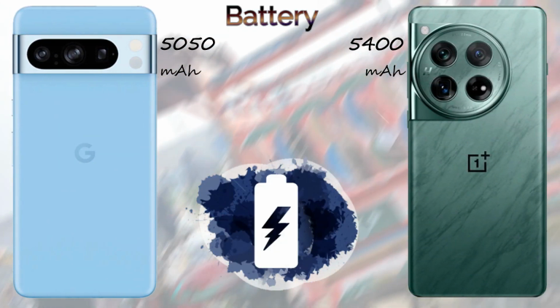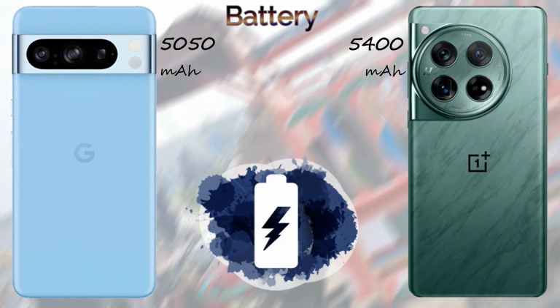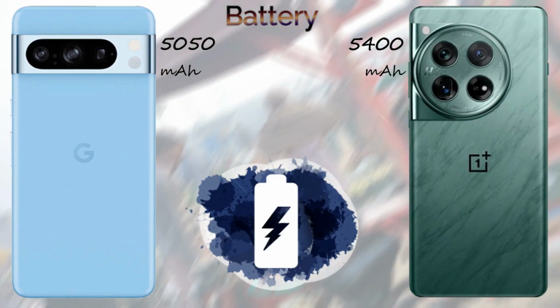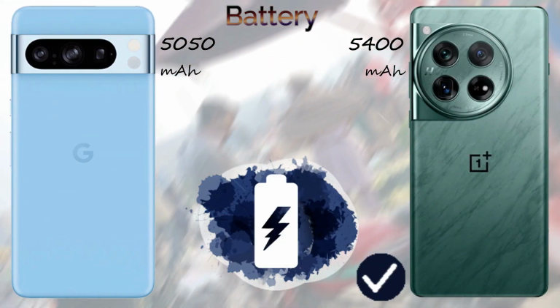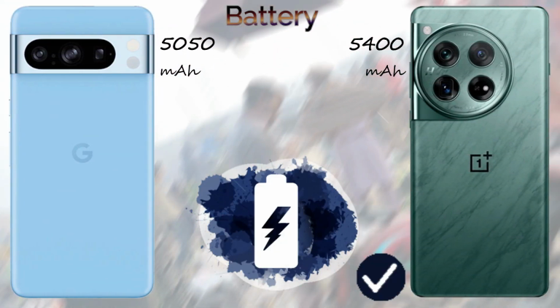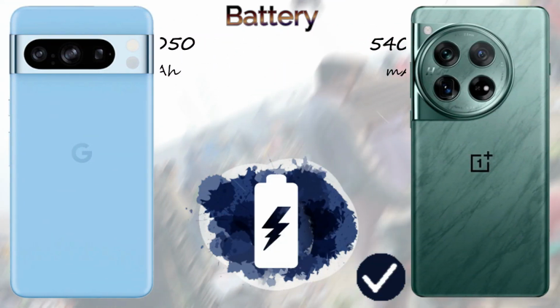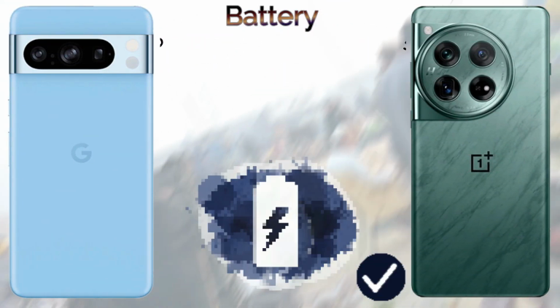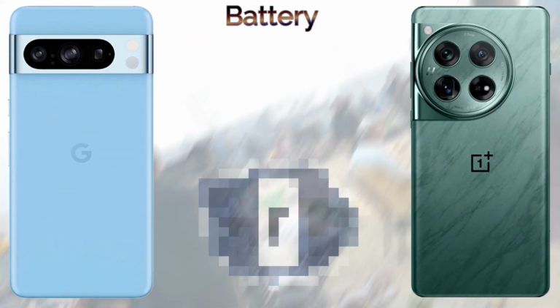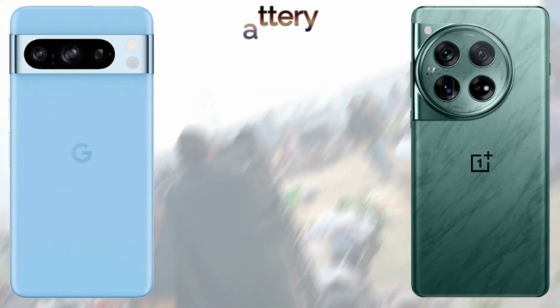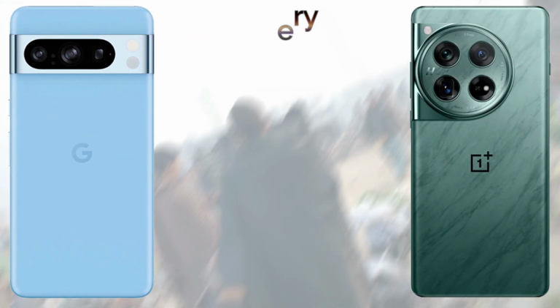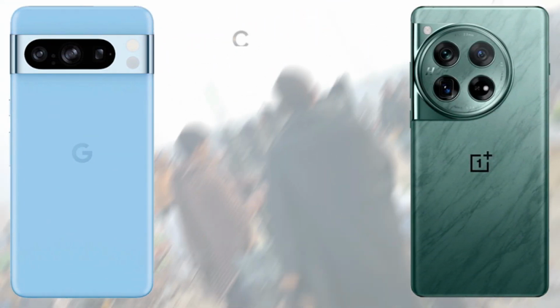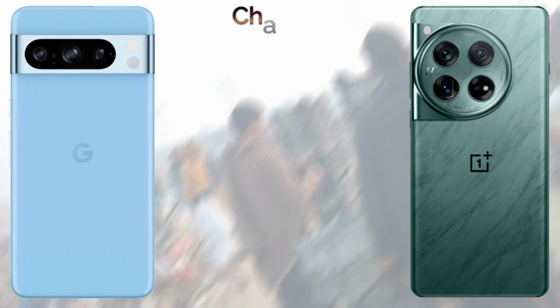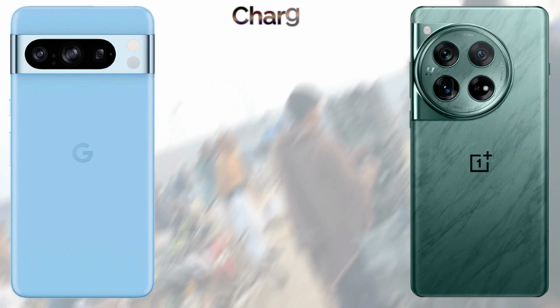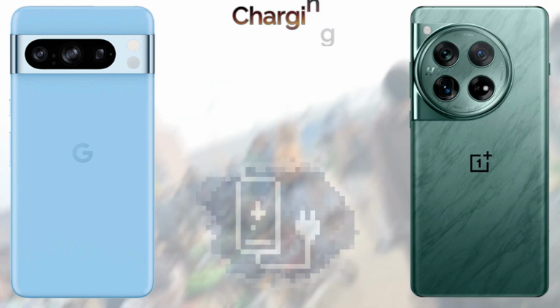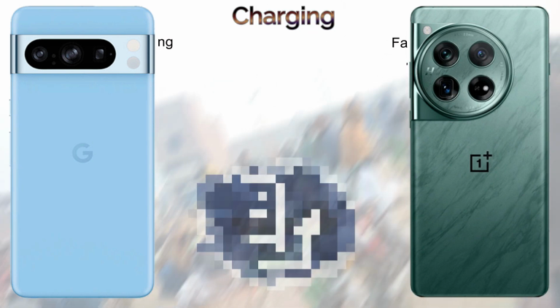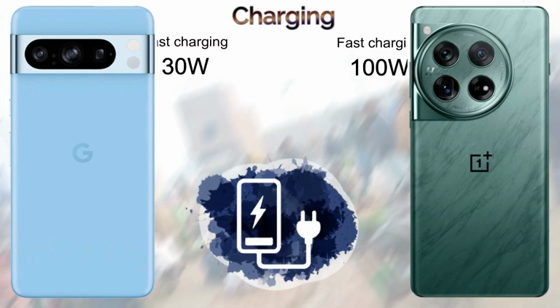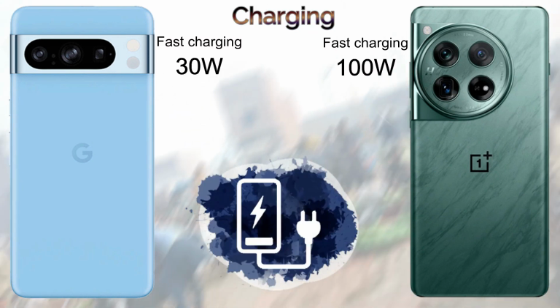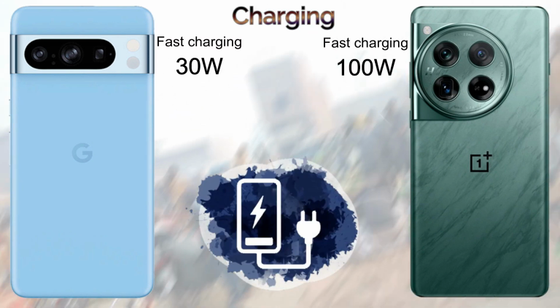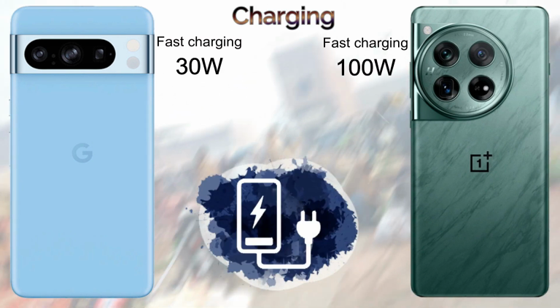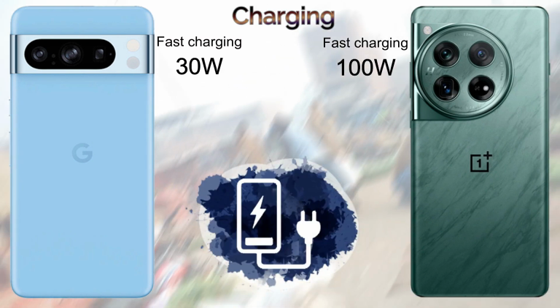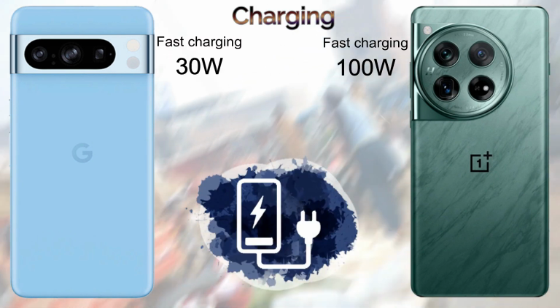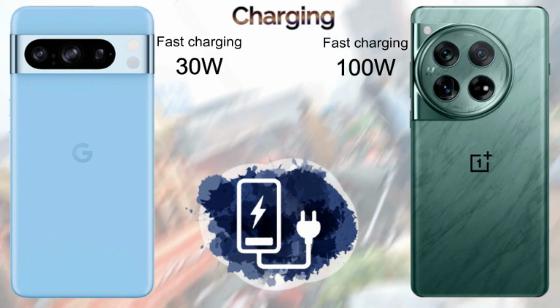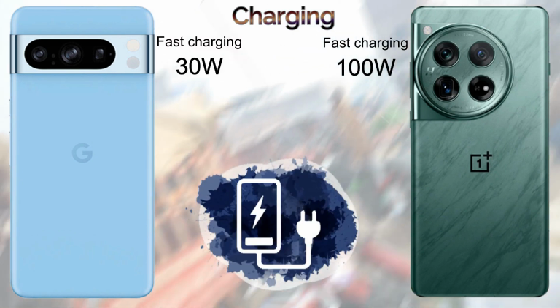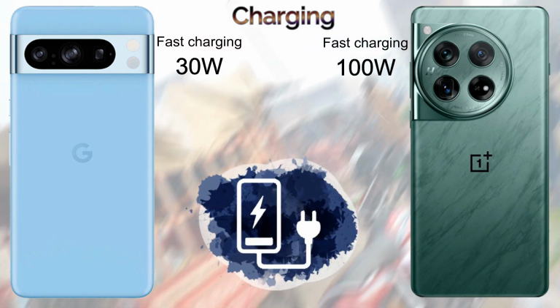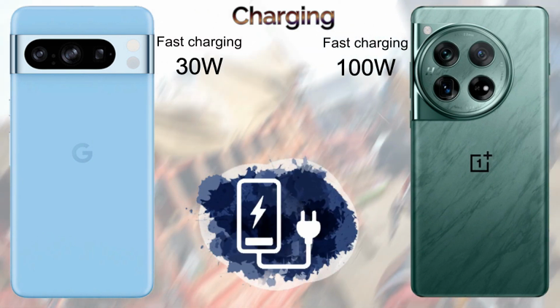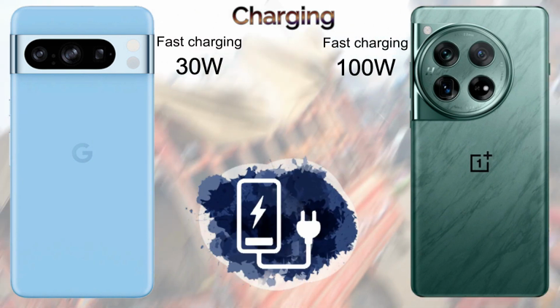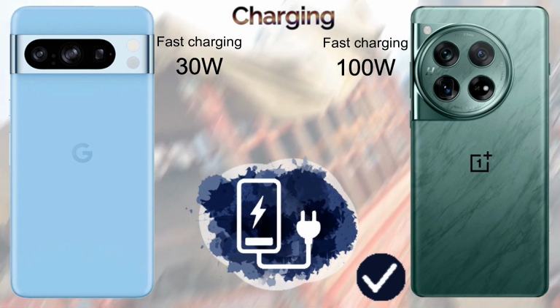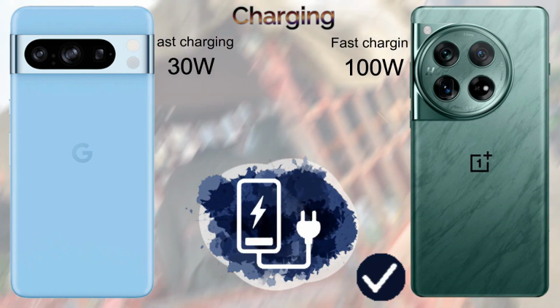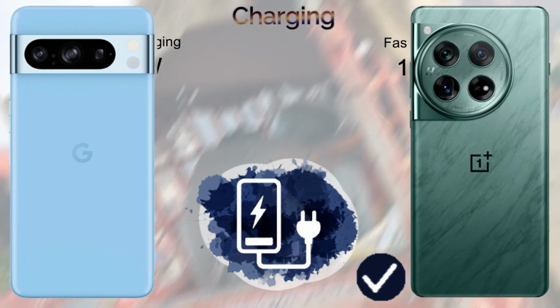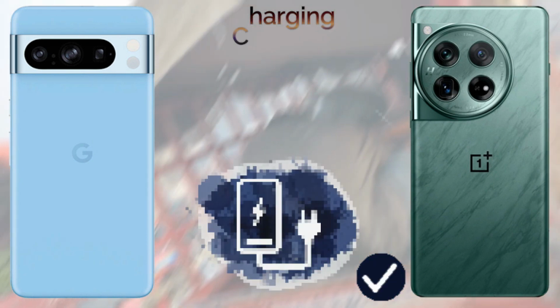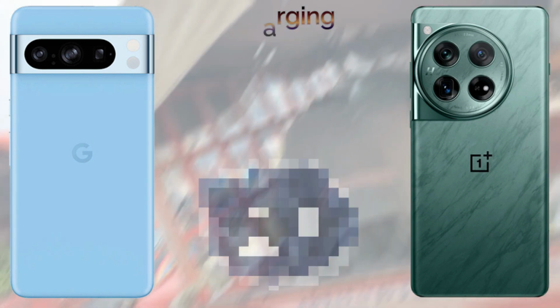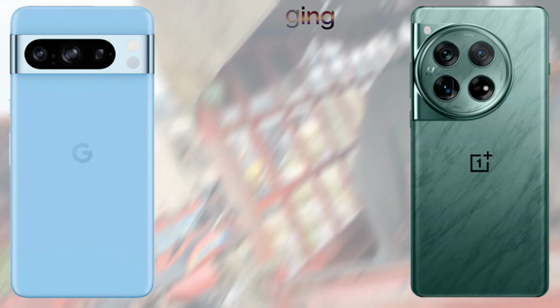In the final results, the Google Pixel 8 Pro scored 19 points and the OnePlus 12 scored 26 points overall in this comparison.